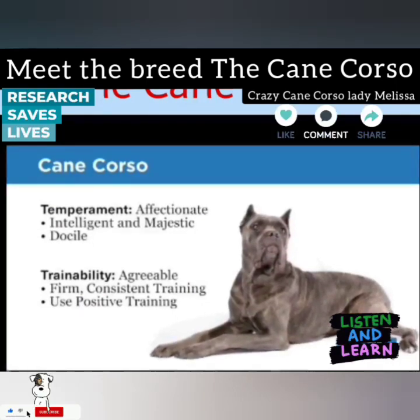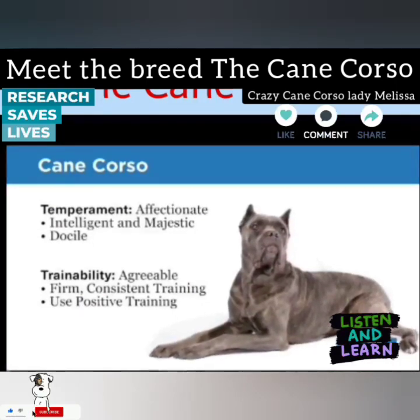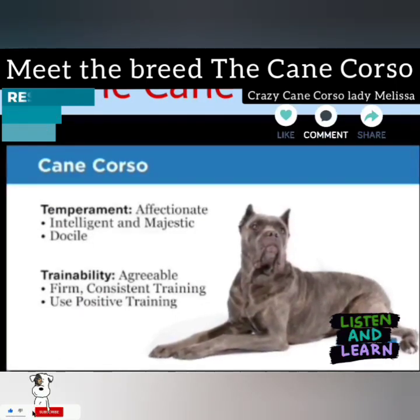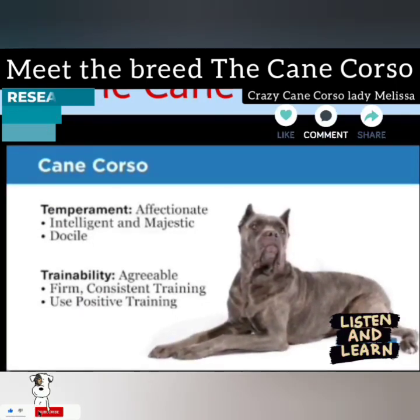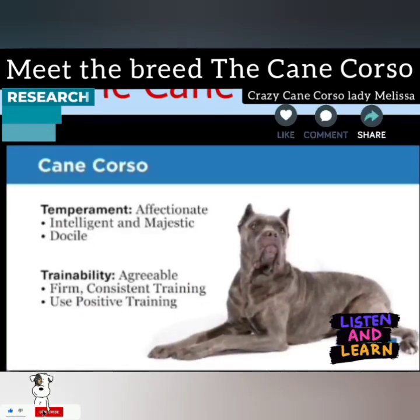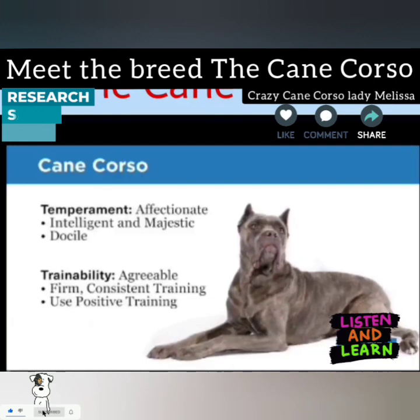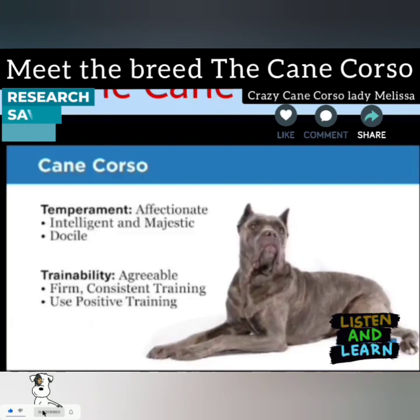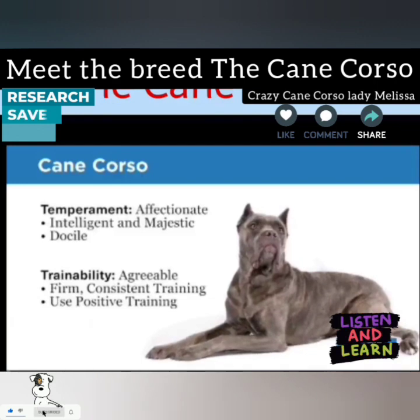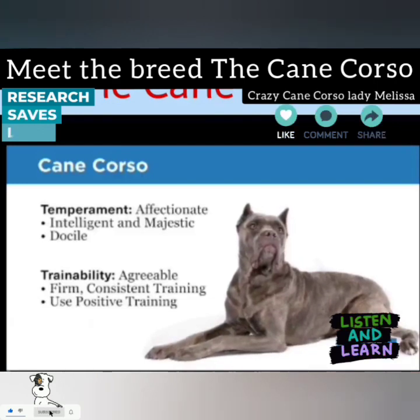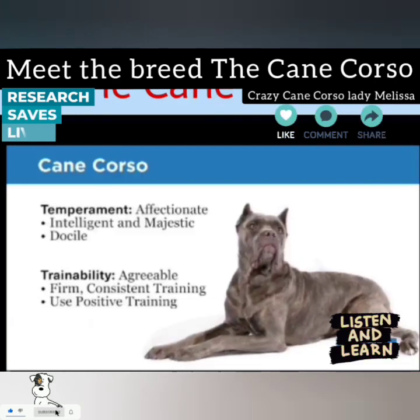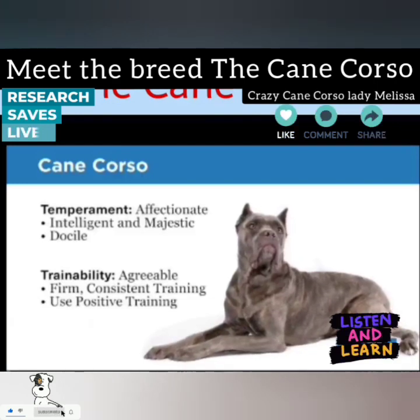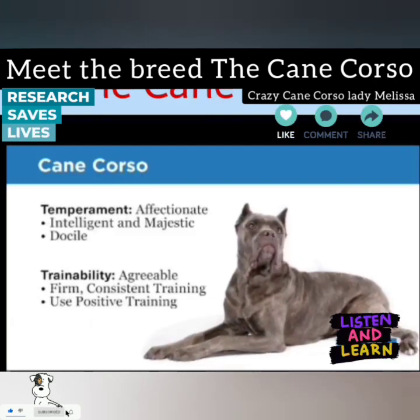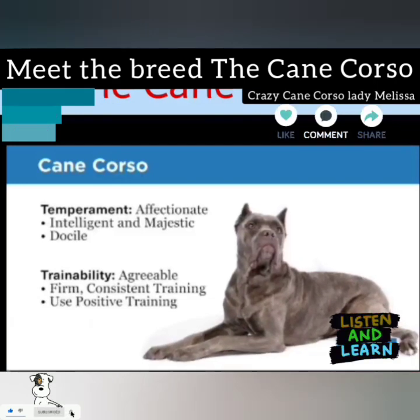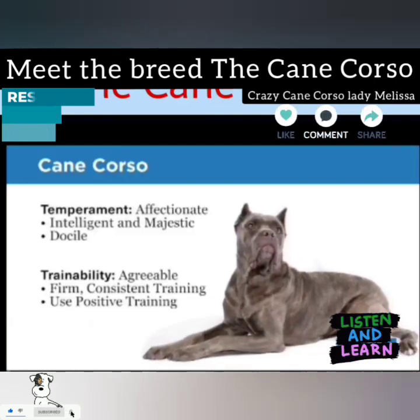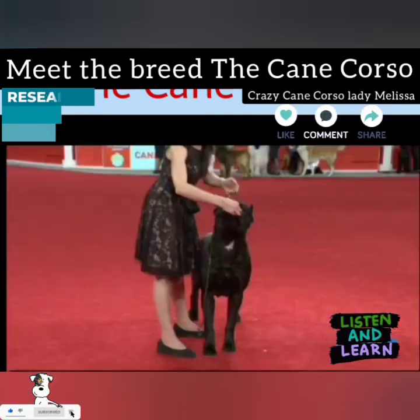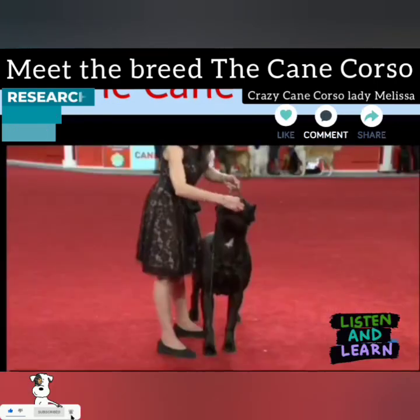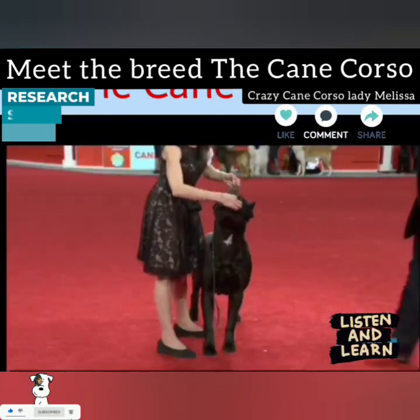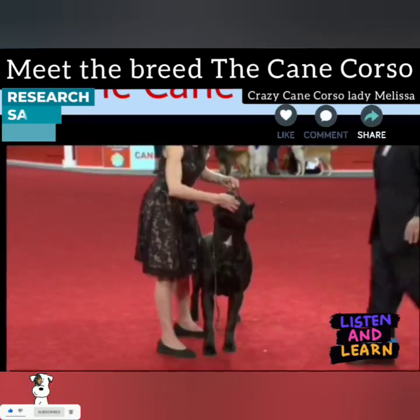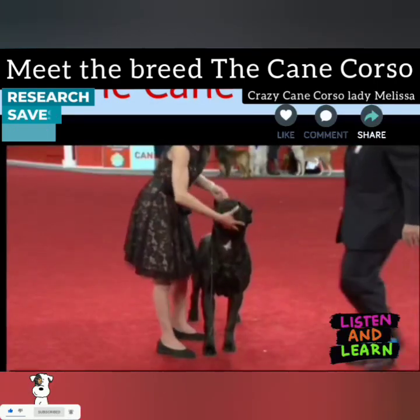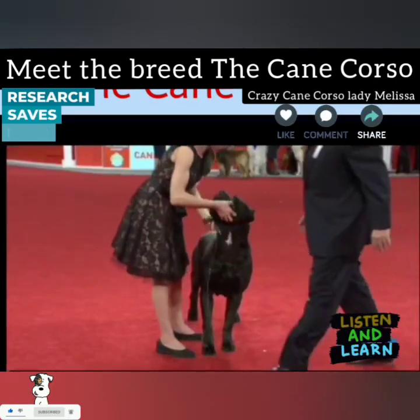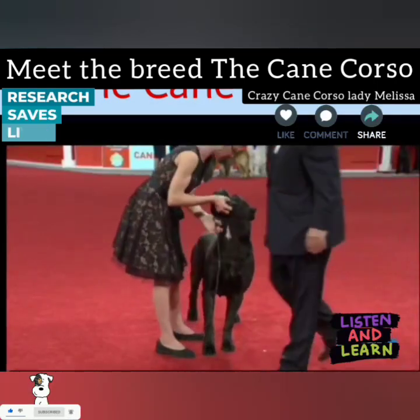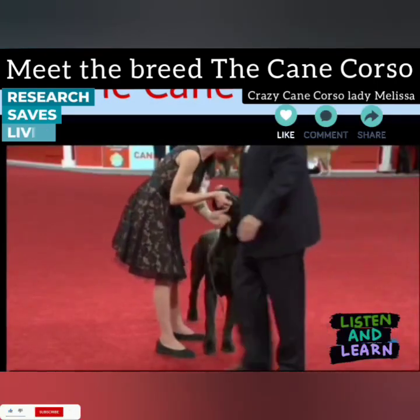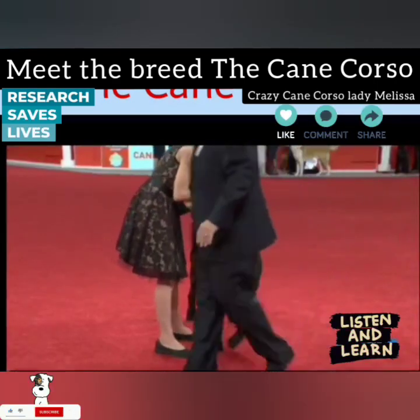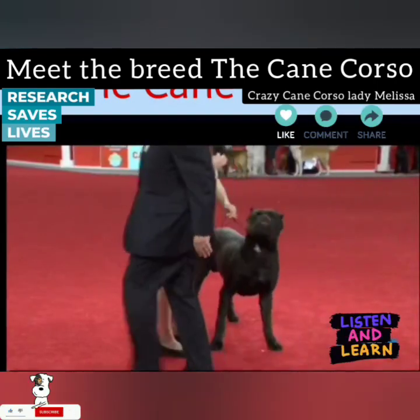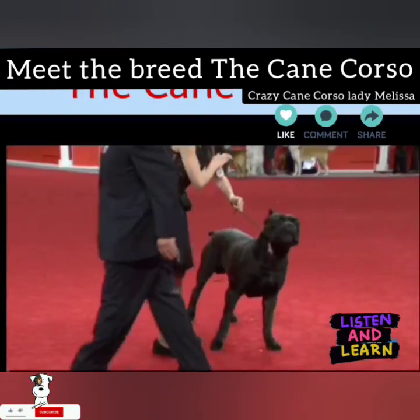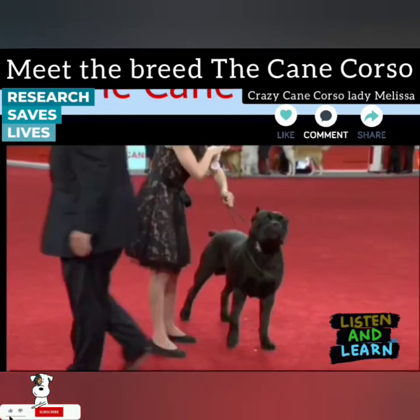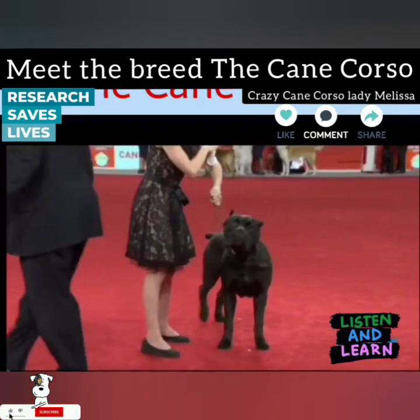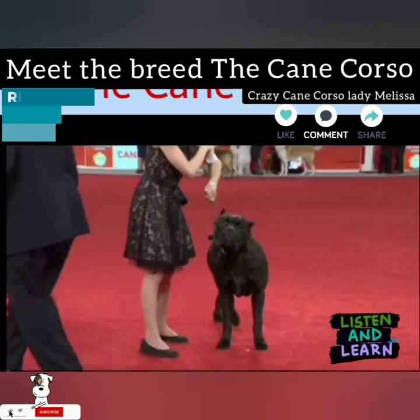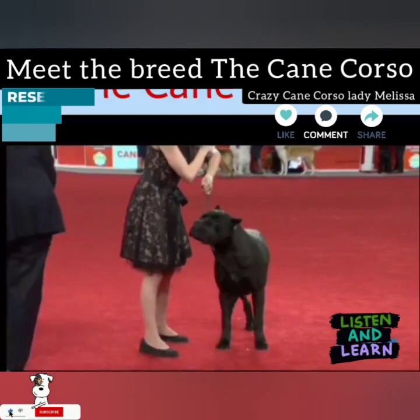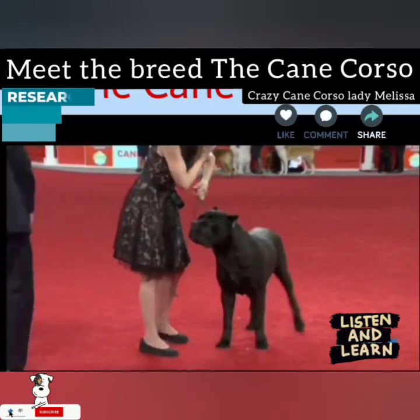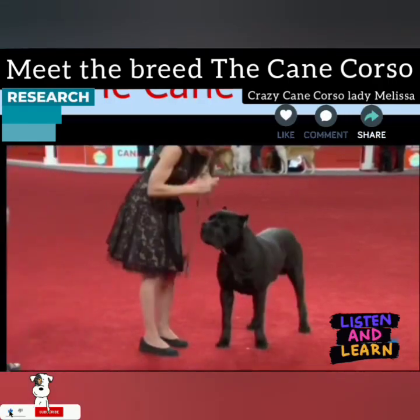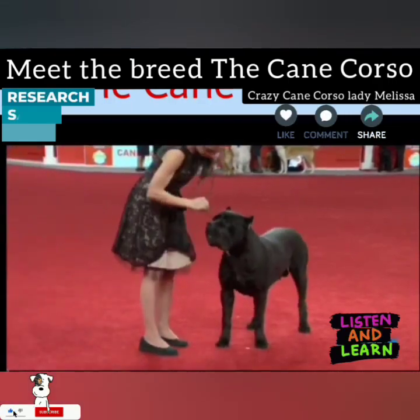It is quiet, docile, and affectionate, but can become bossy if the owners do not establish themselves as pack leaders from the start.